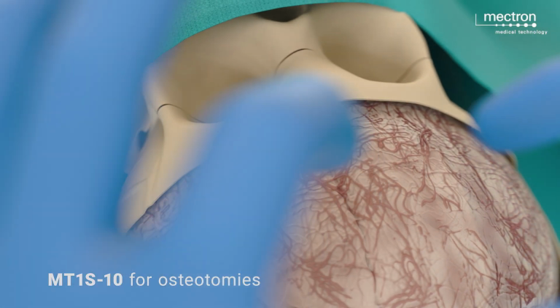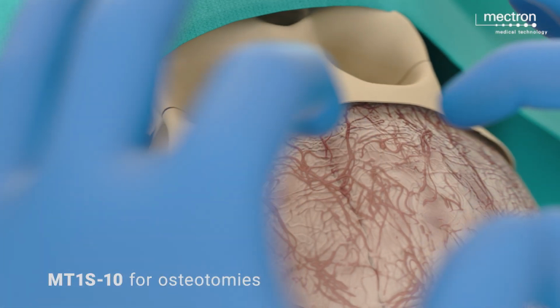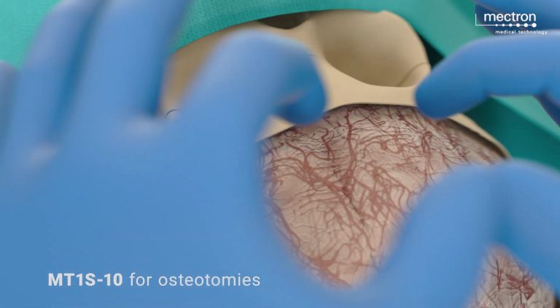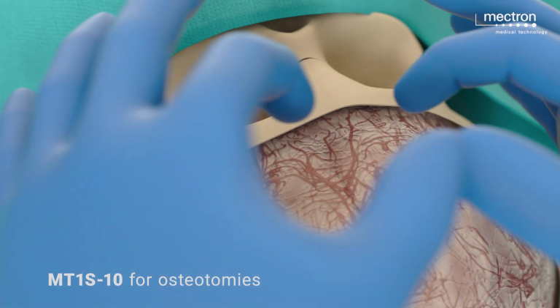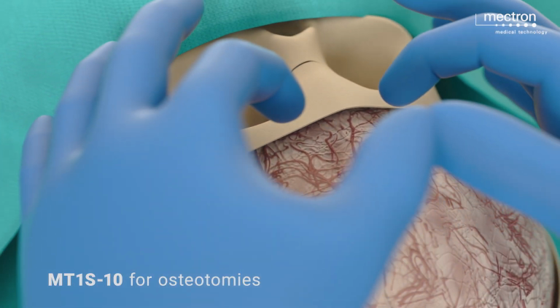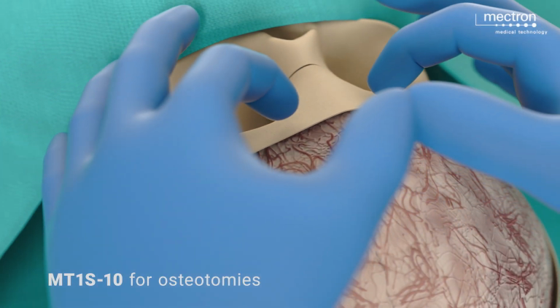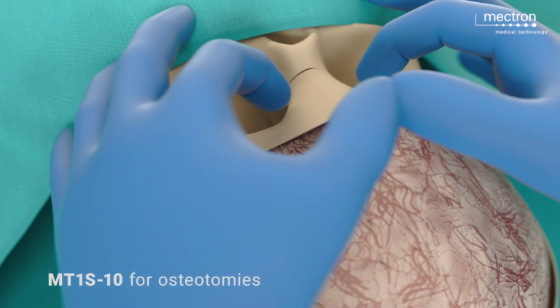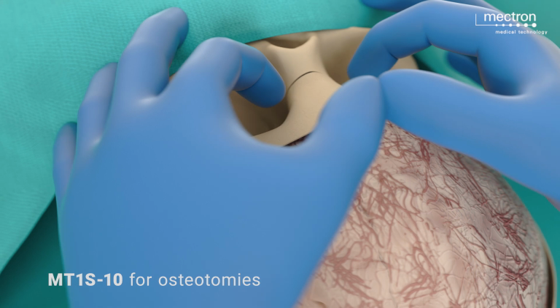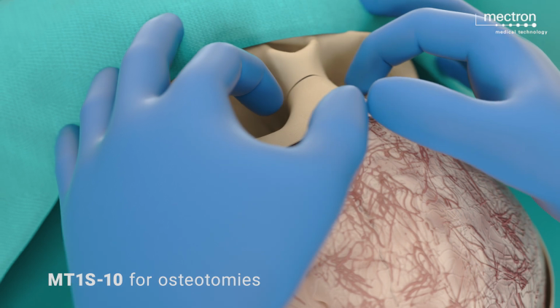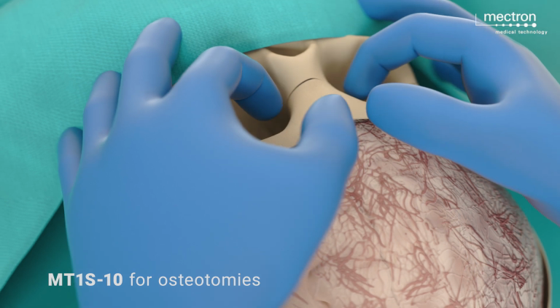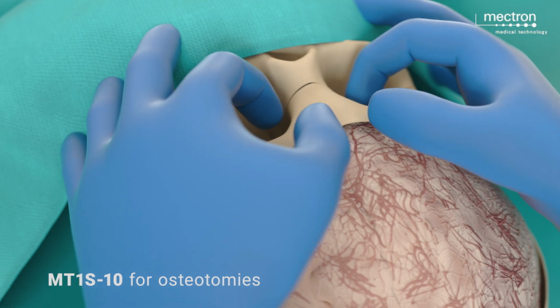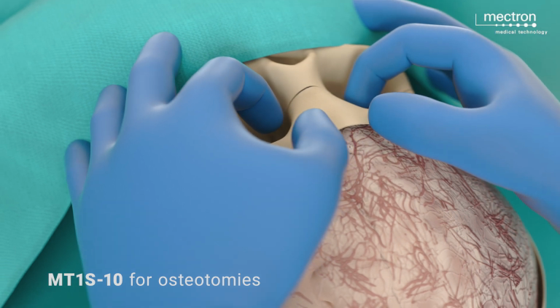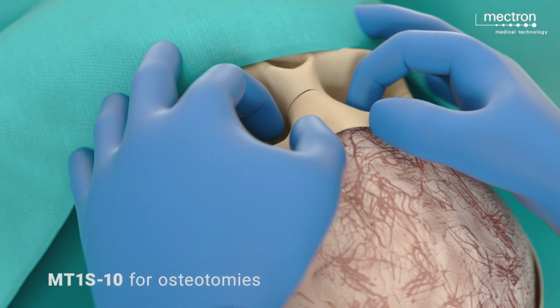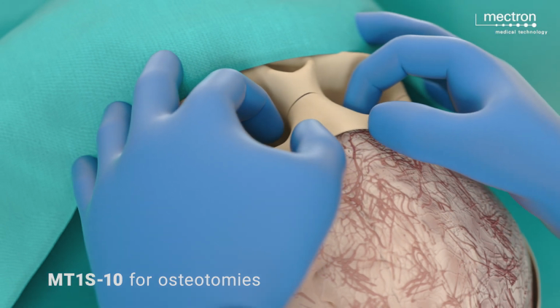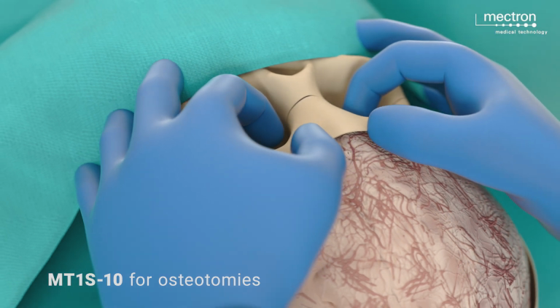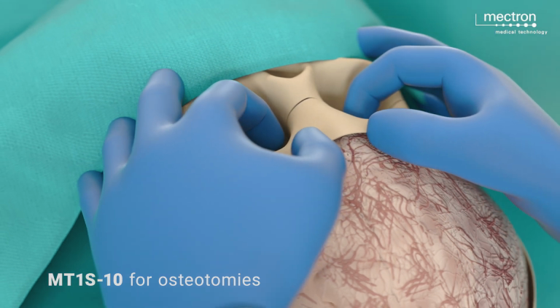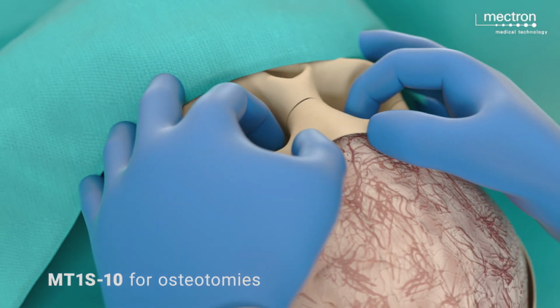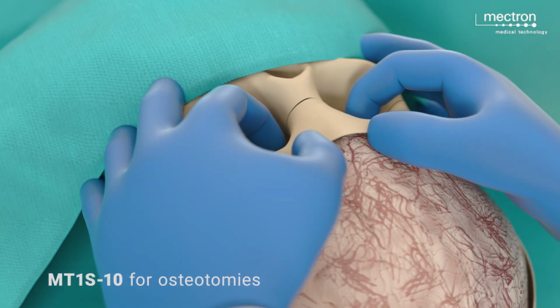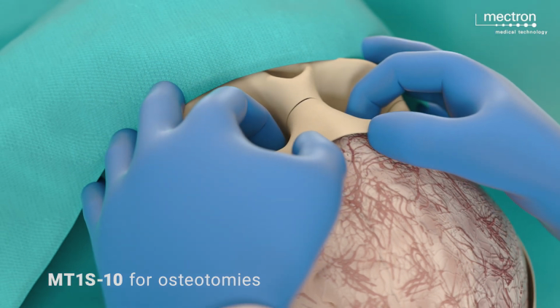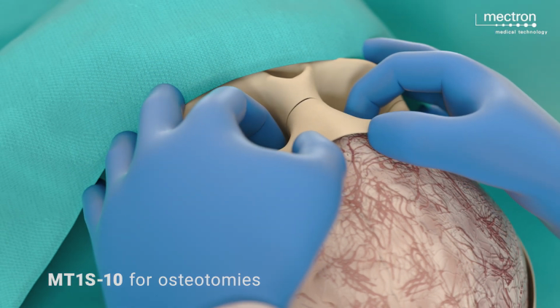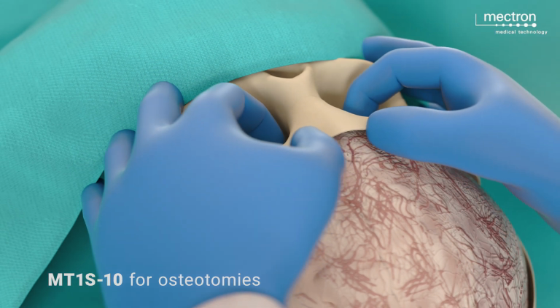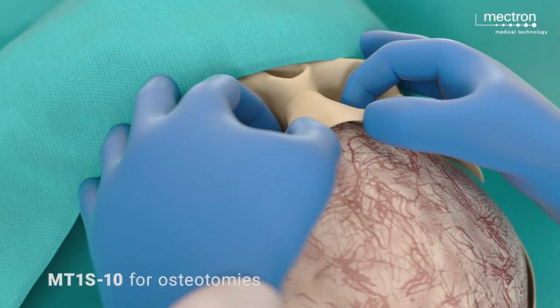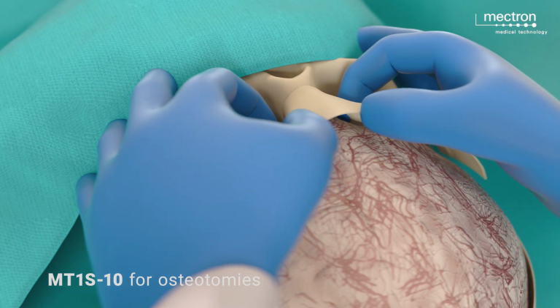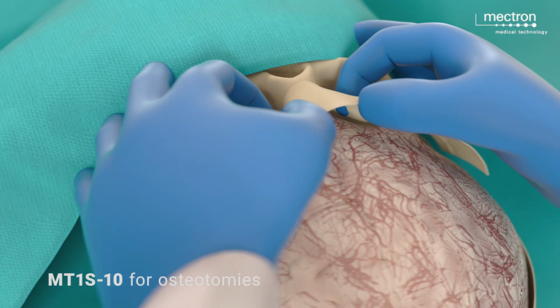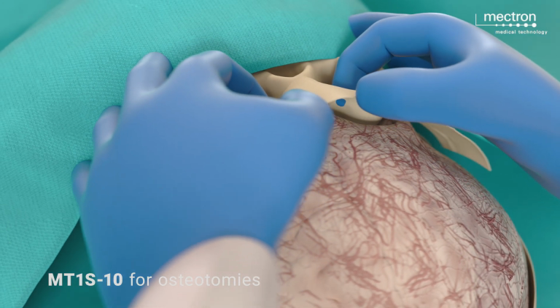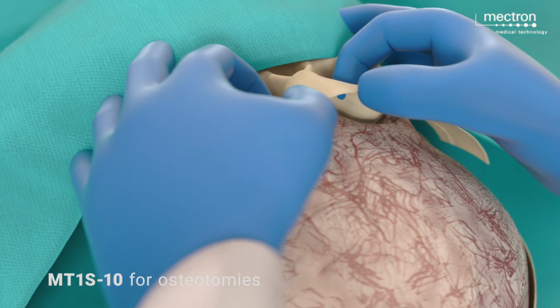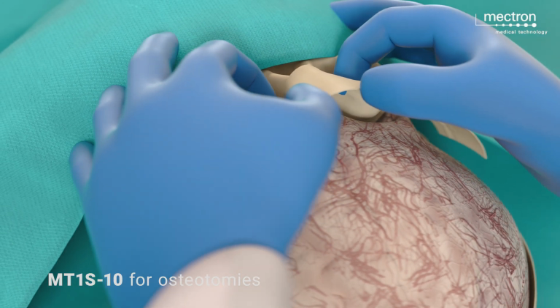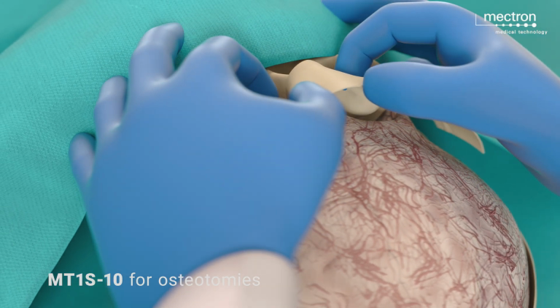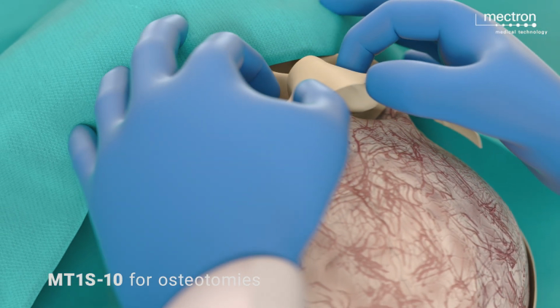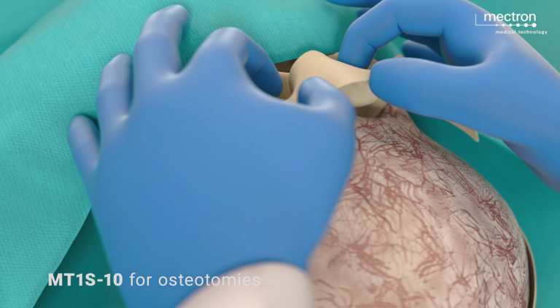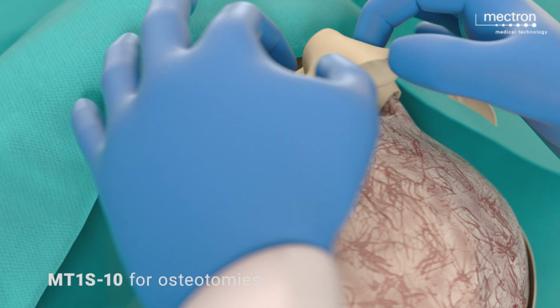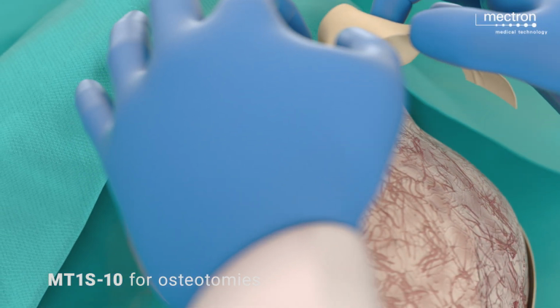After completing the osteotomies, the orbital bandeau is mobilized from the two orbital capsules through blunt dissection.